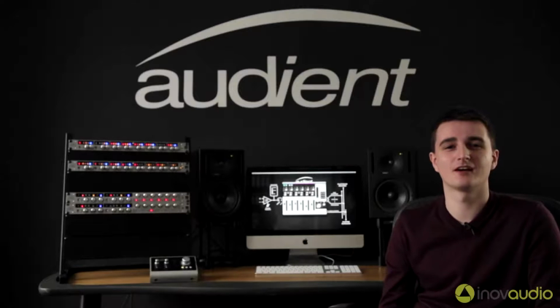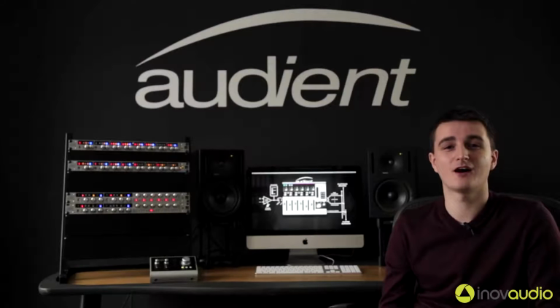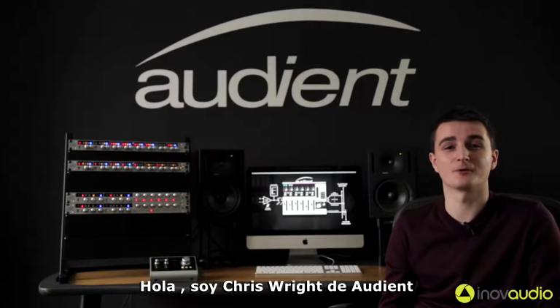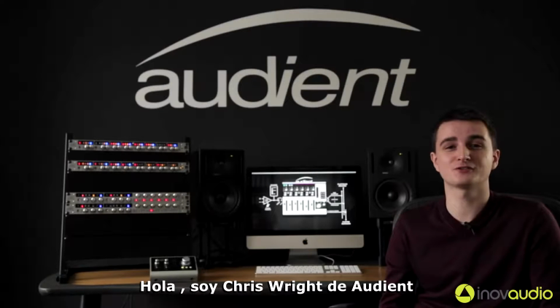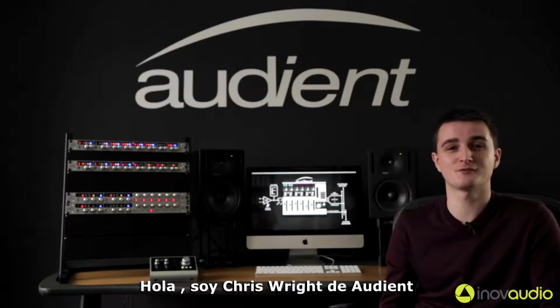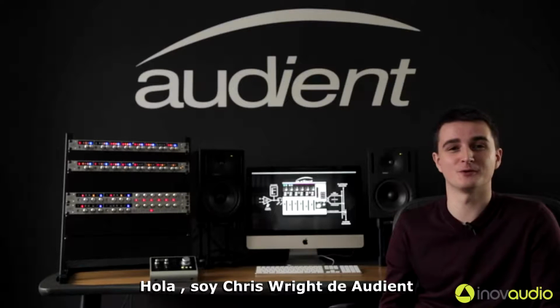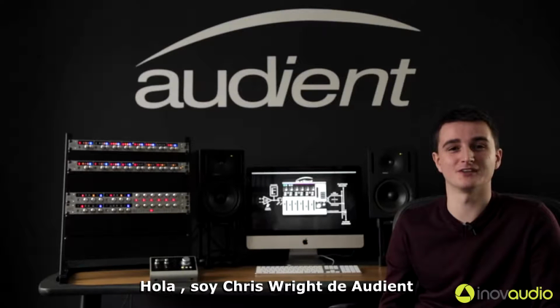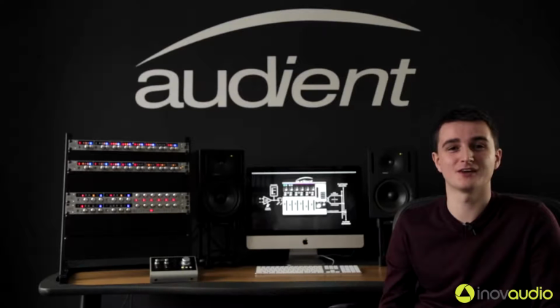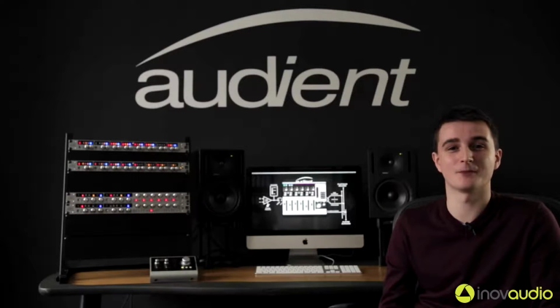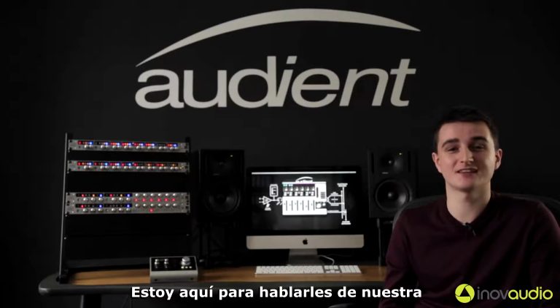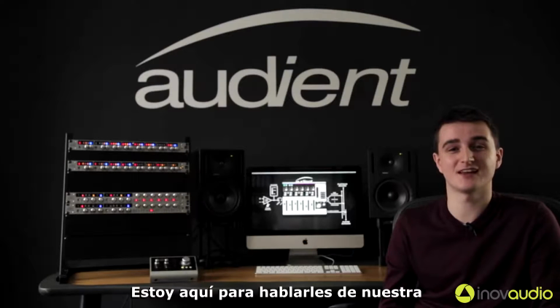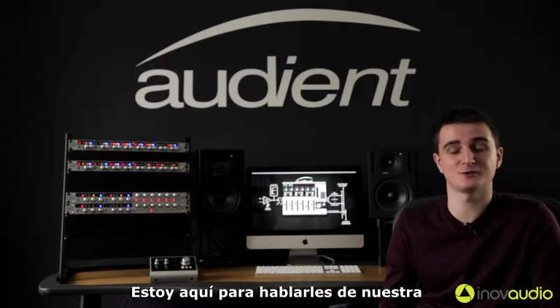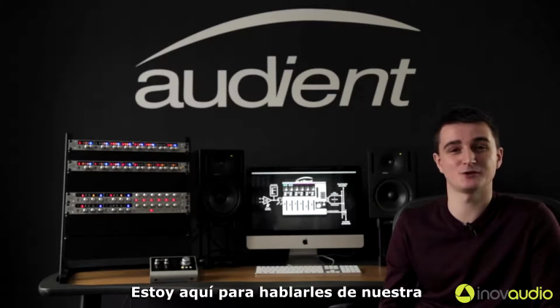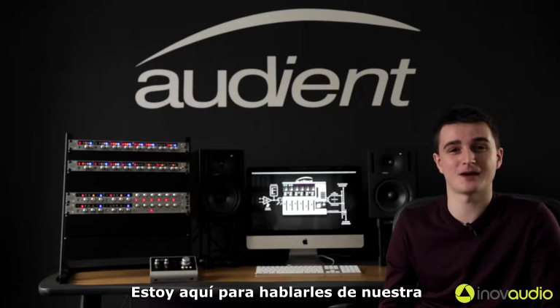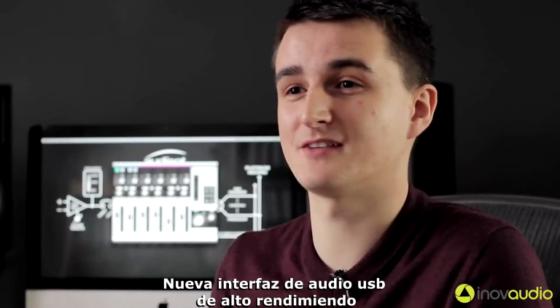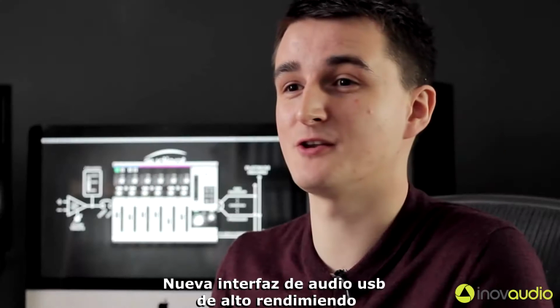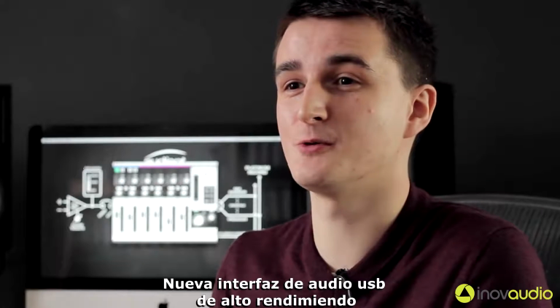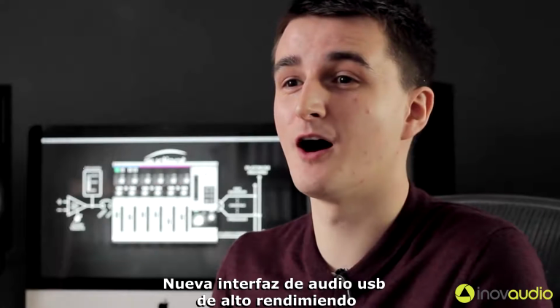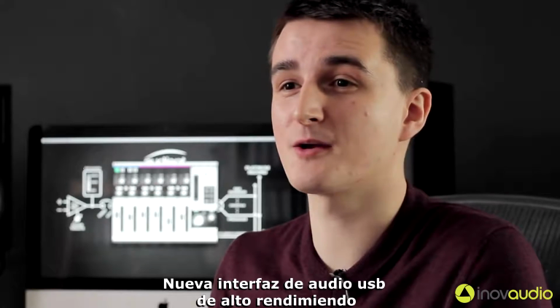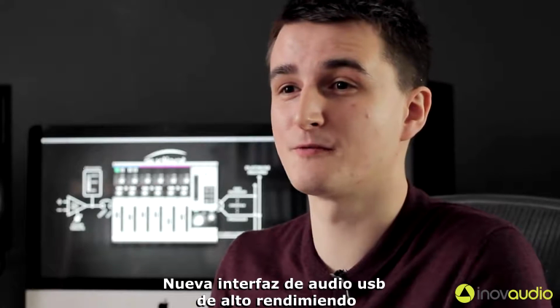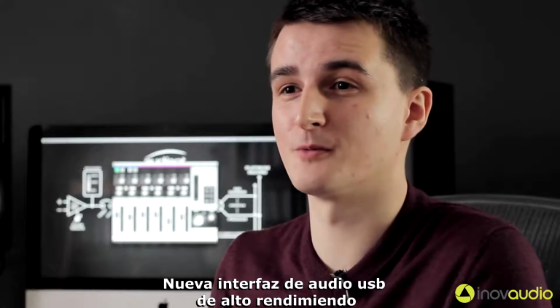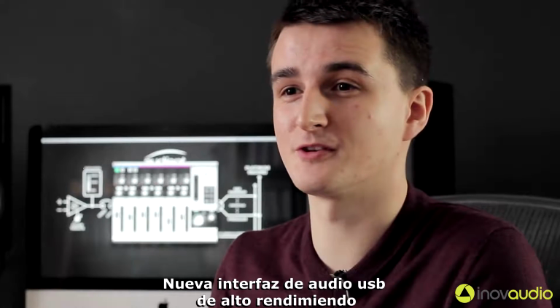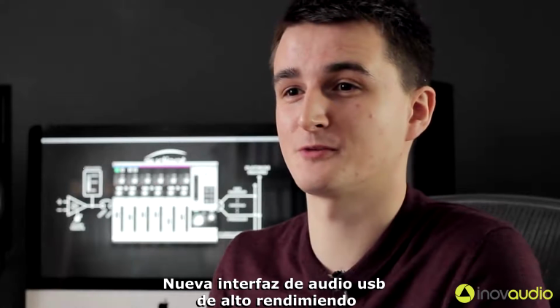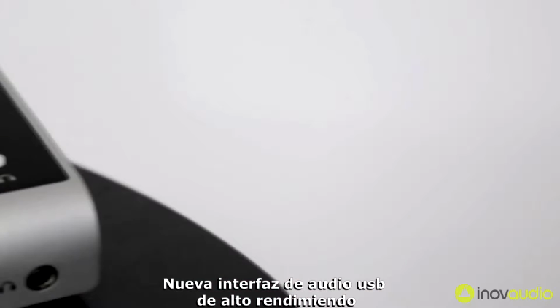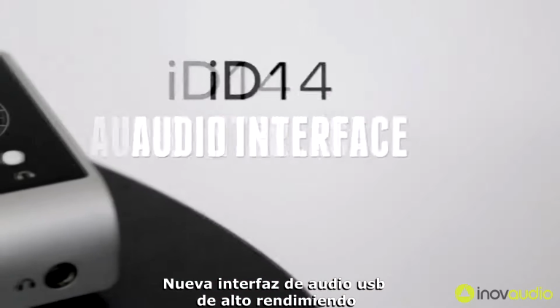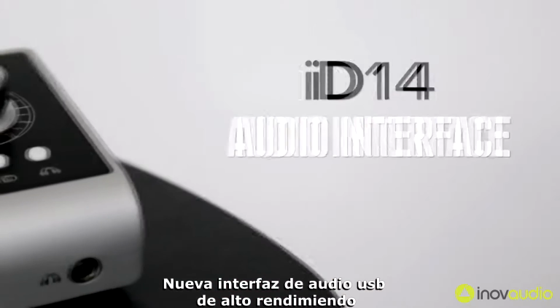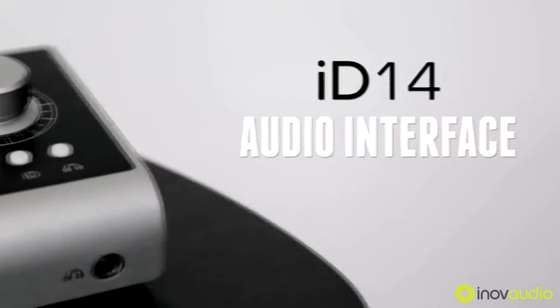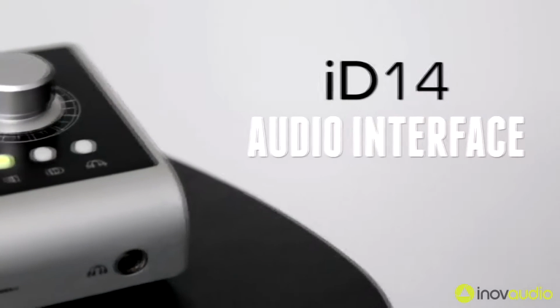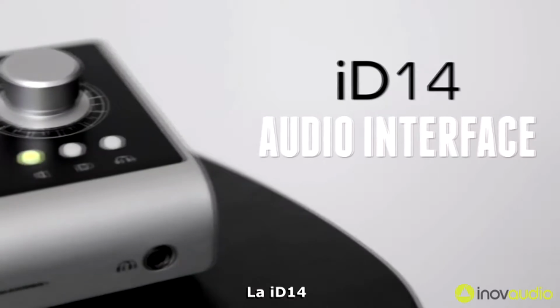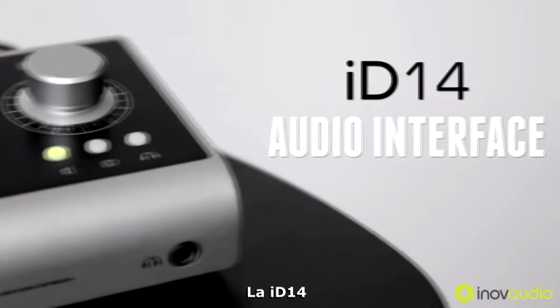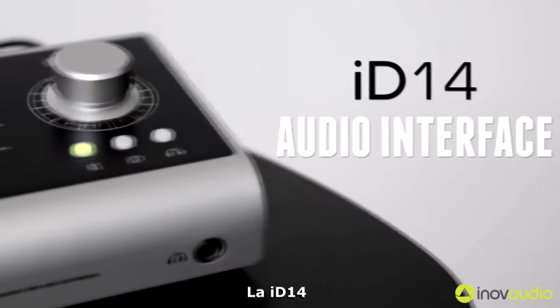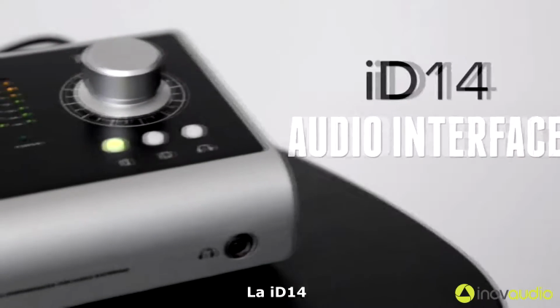Hi, I'm Chris Wright from Audient. I'm here today to talk to you about our new high-performance USB audio interface, the ID14.